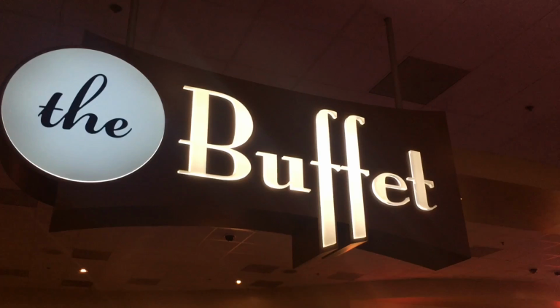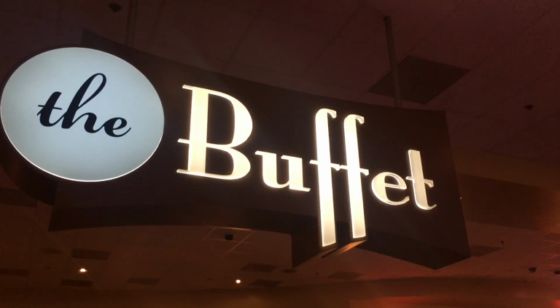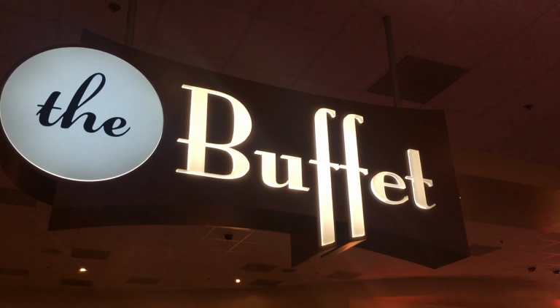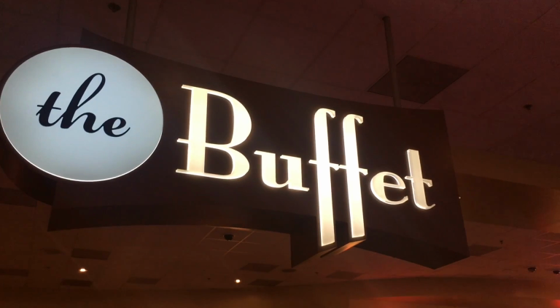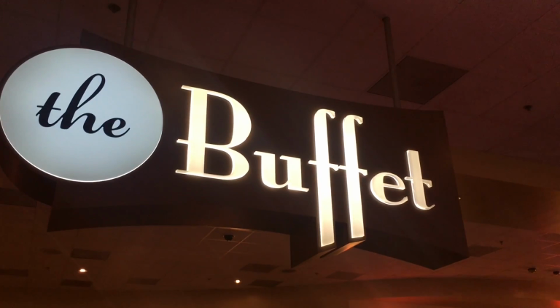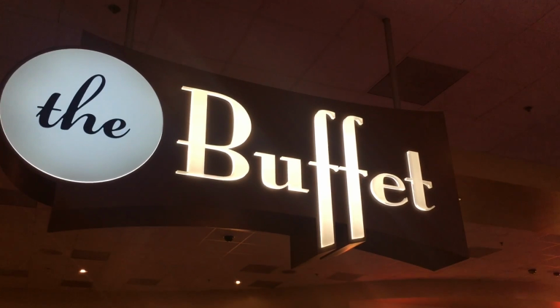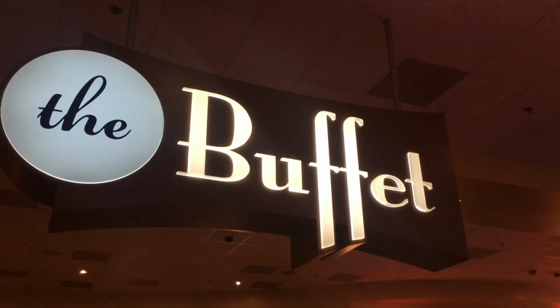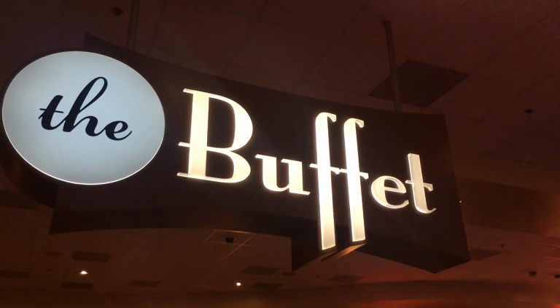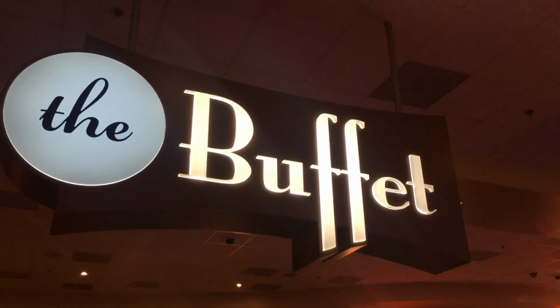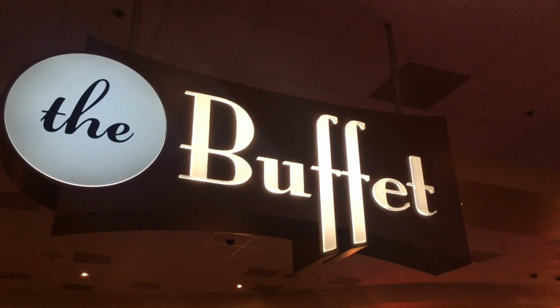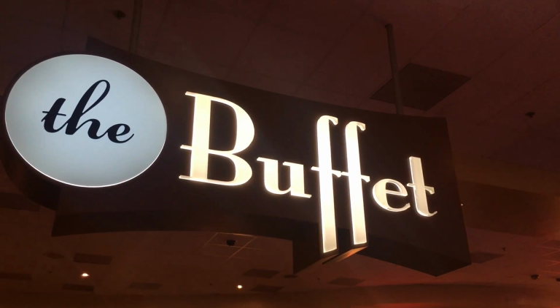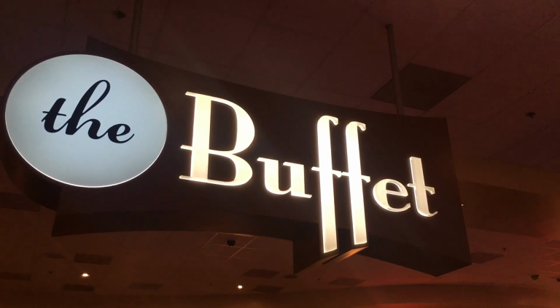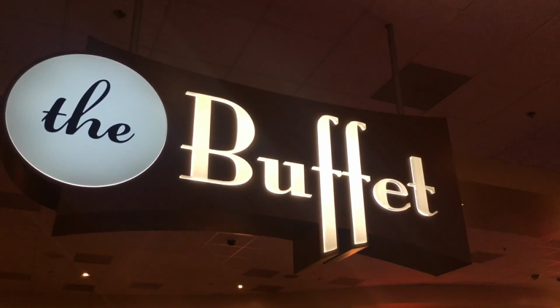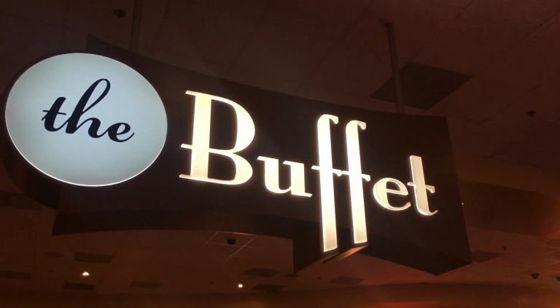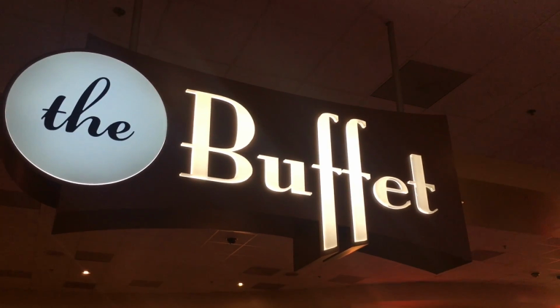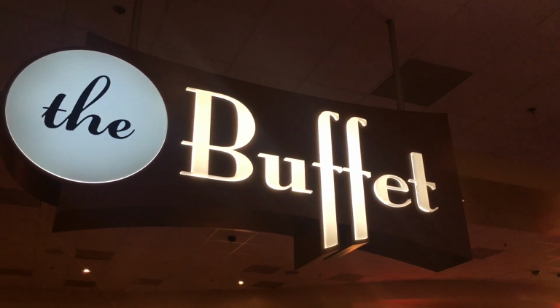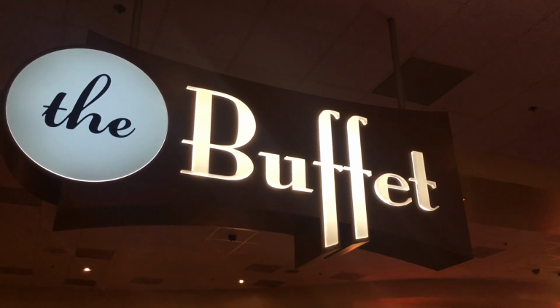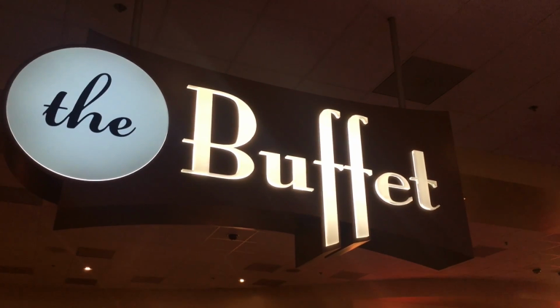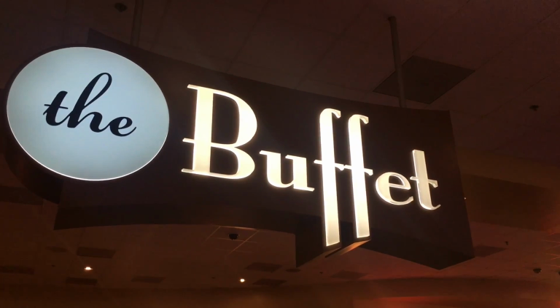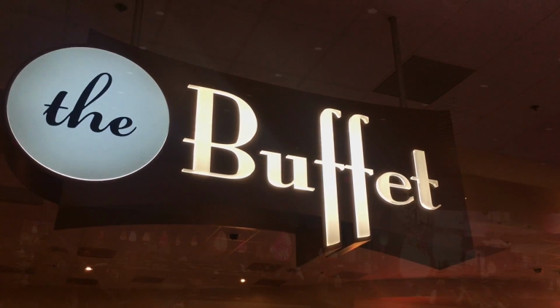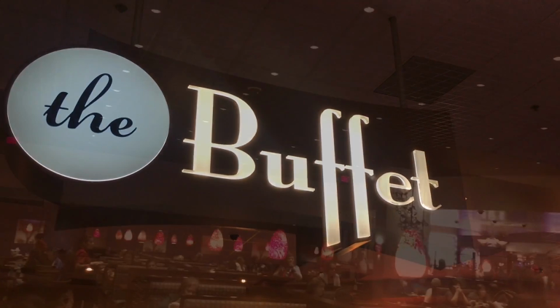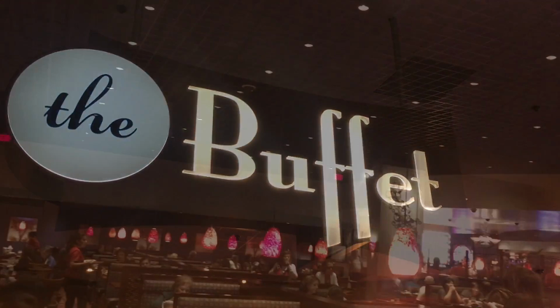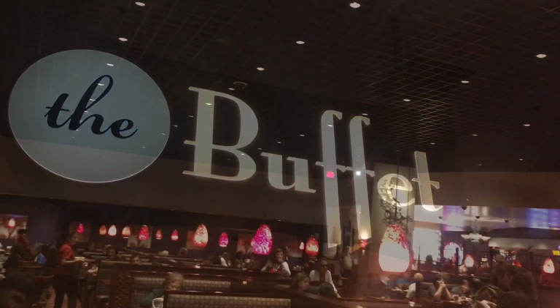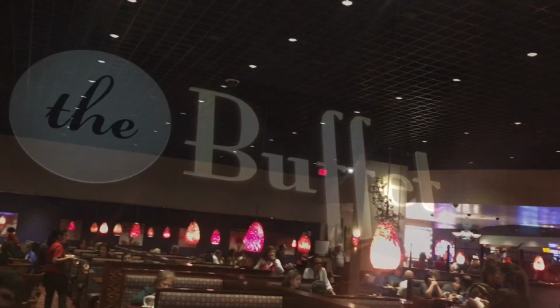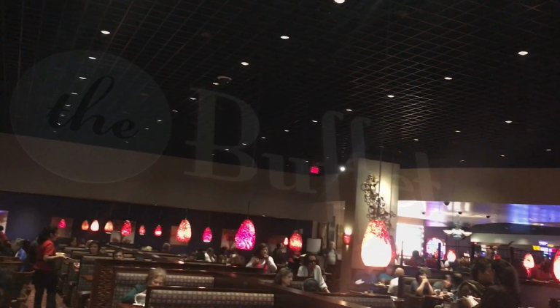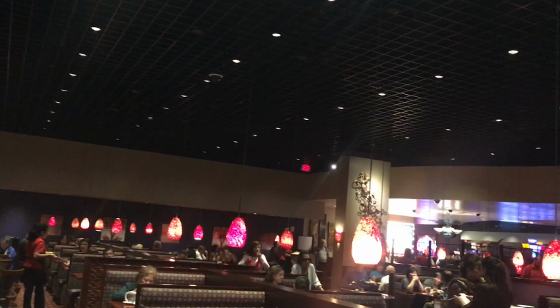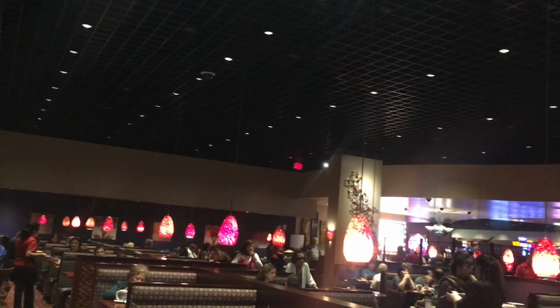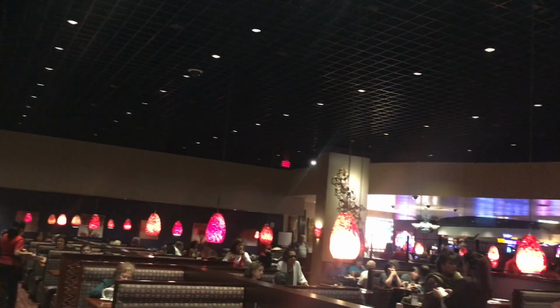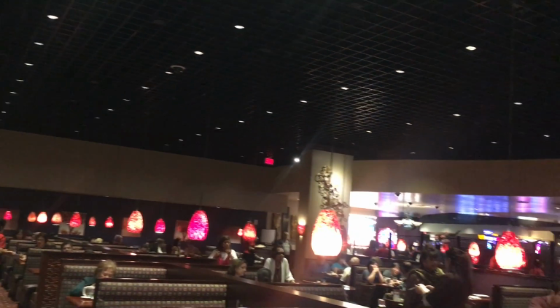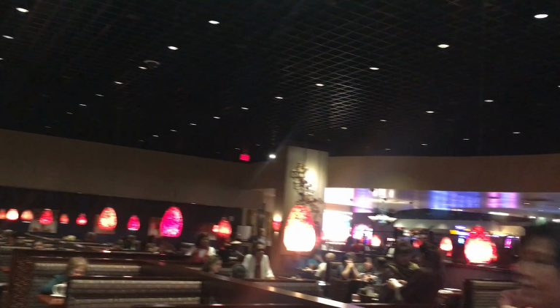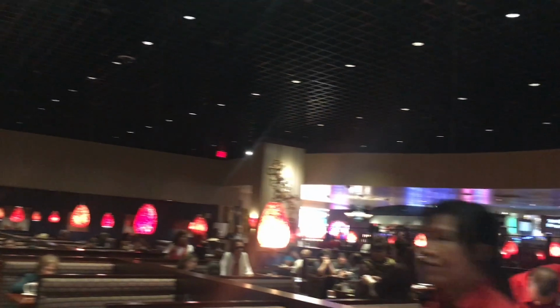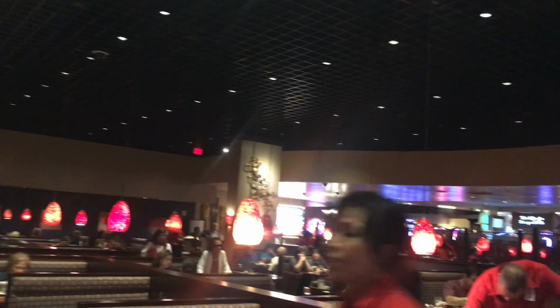Hi guys, welcome back to my channel. Today I'm going to take you guys to my favorite lobster buffet.